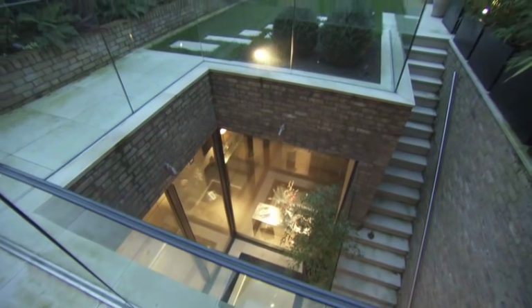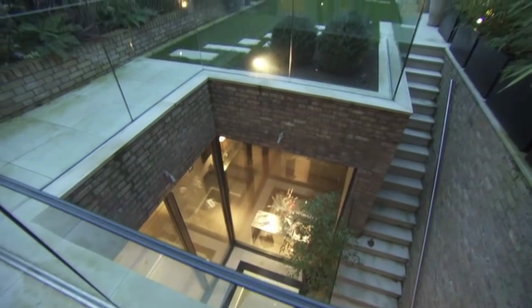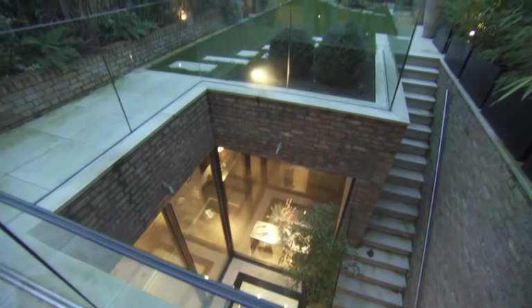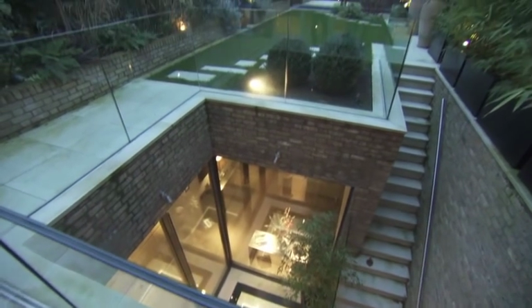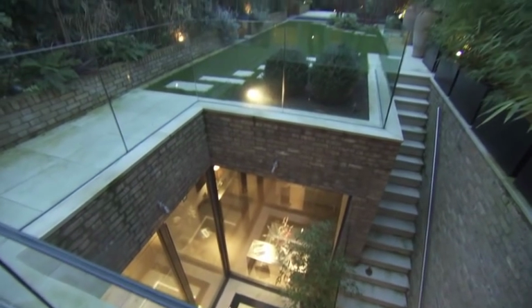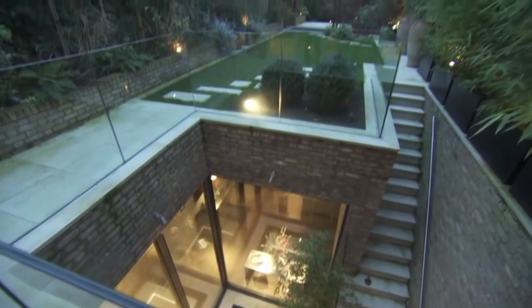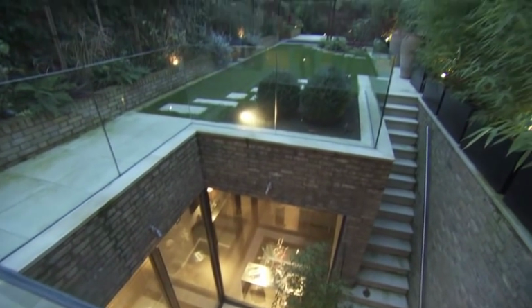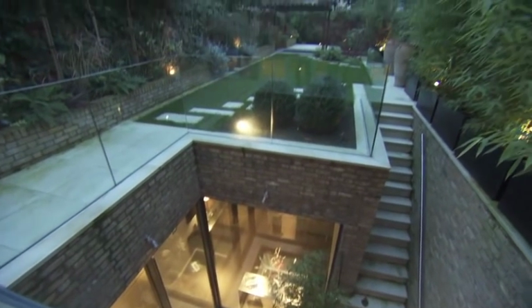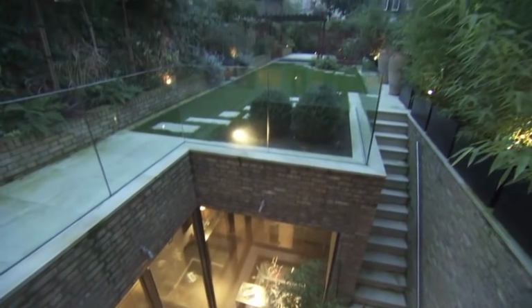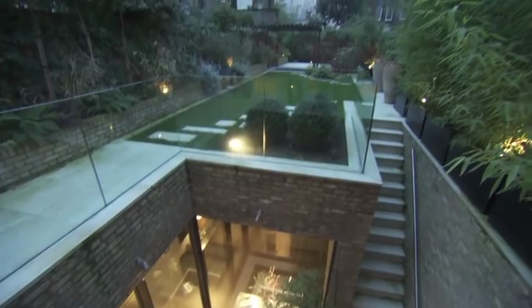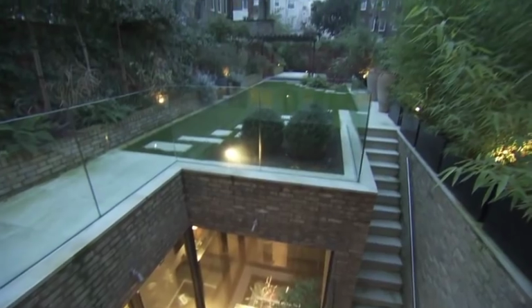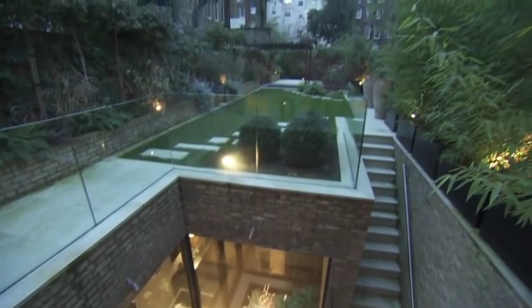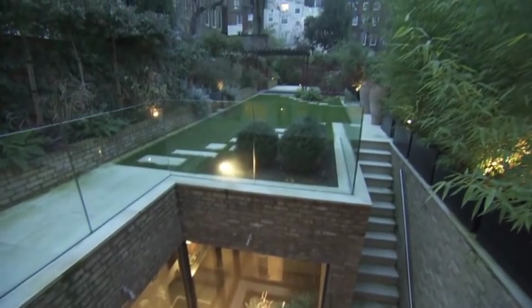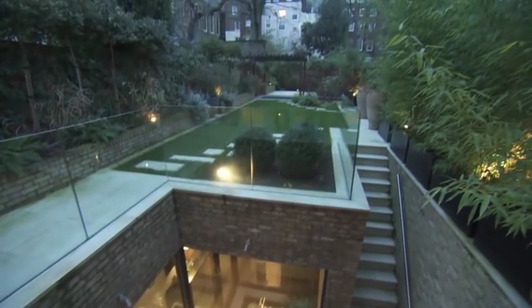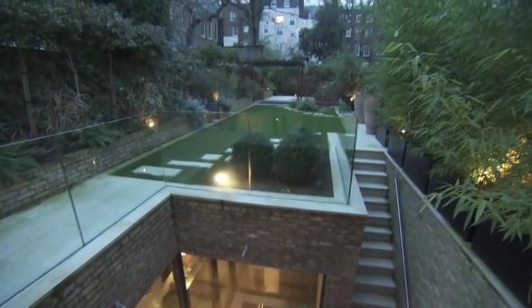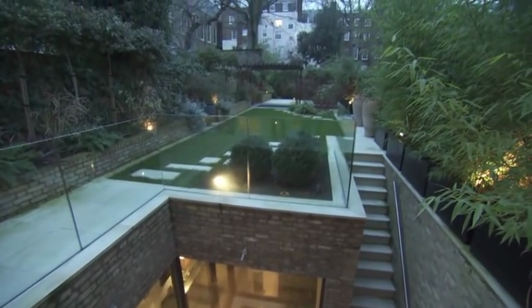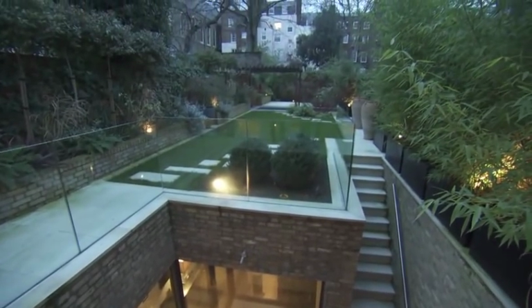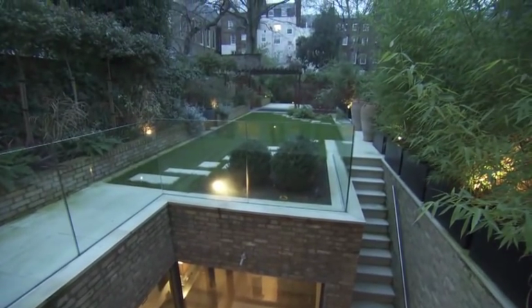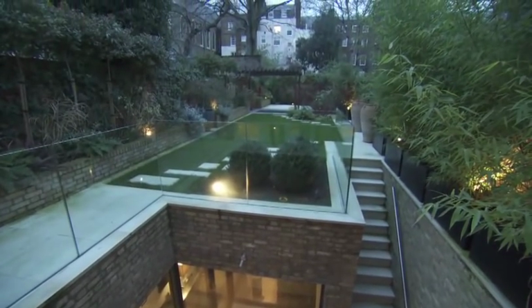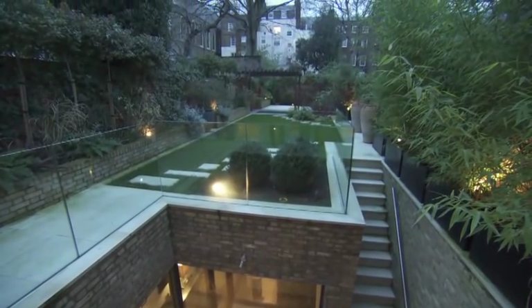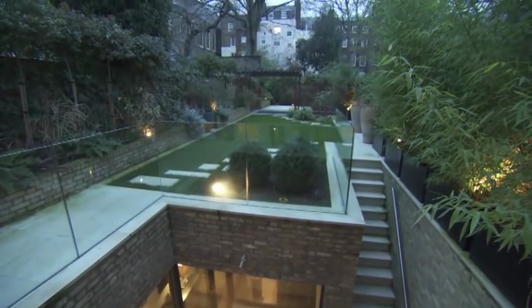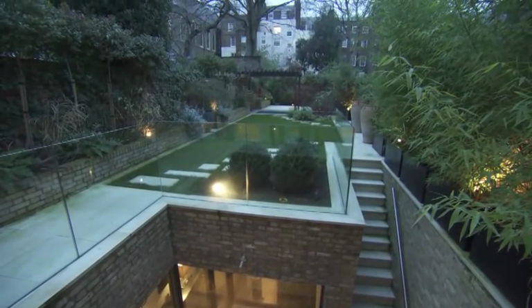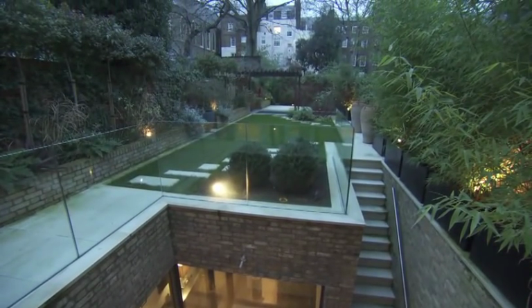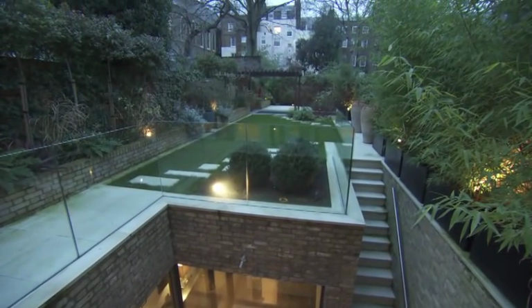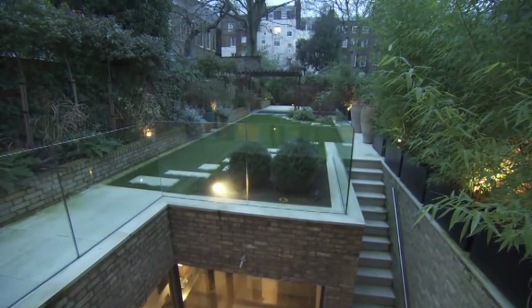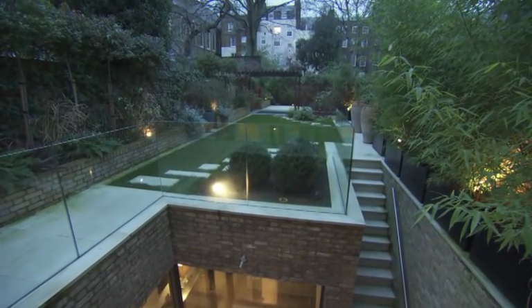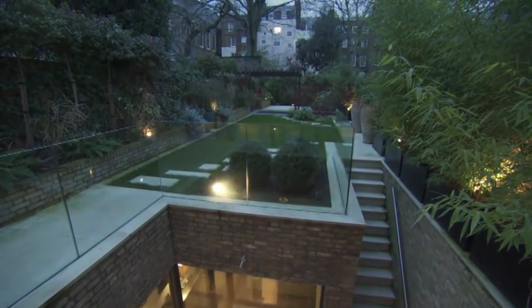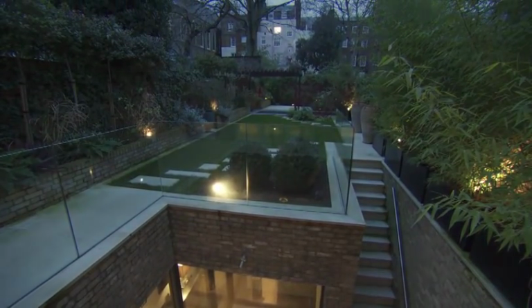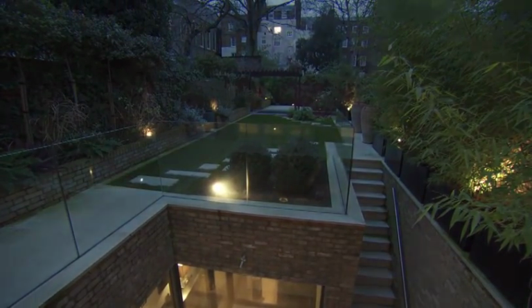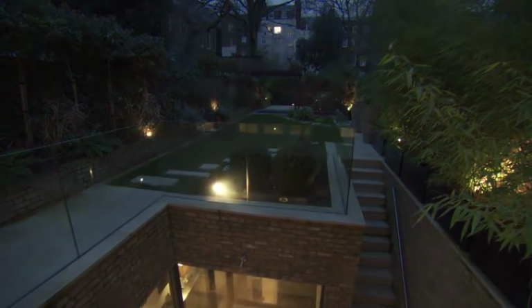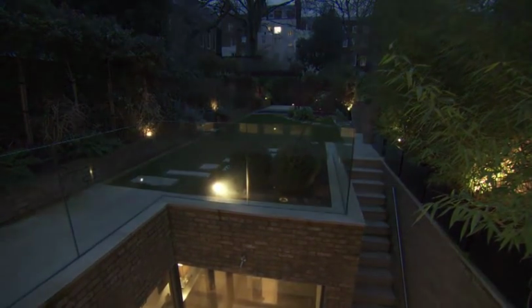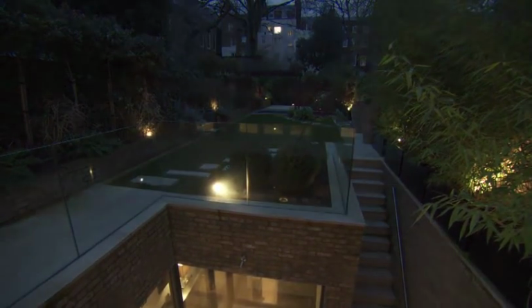Secure, sumptuous and sublimely advanced, 16 Southend offers the very finest in home living.